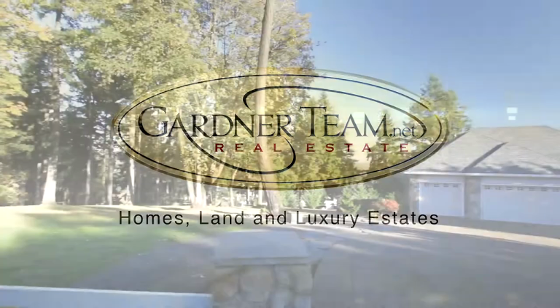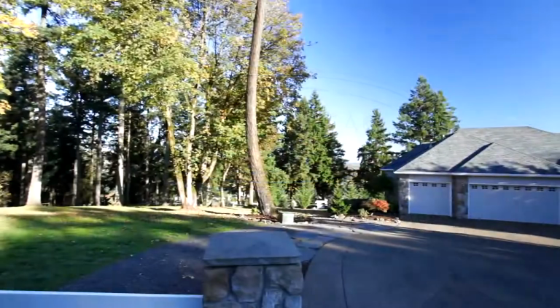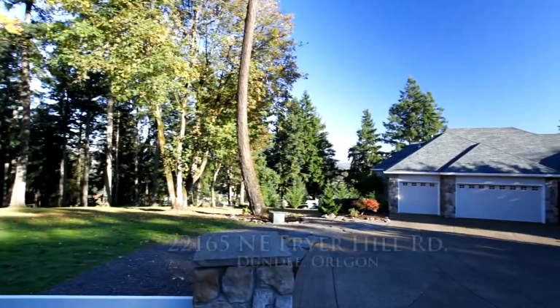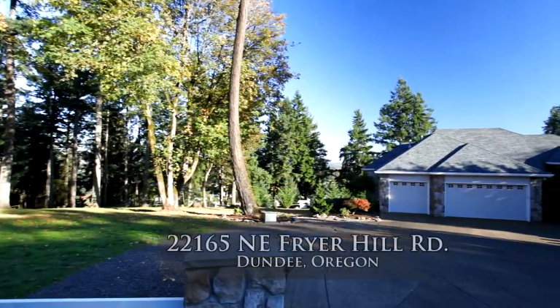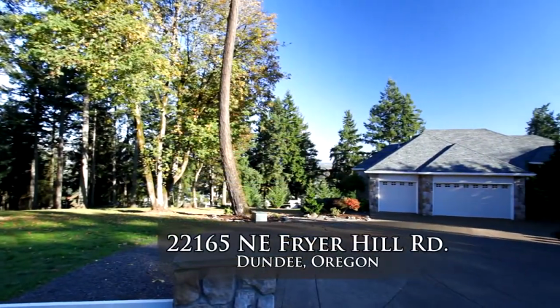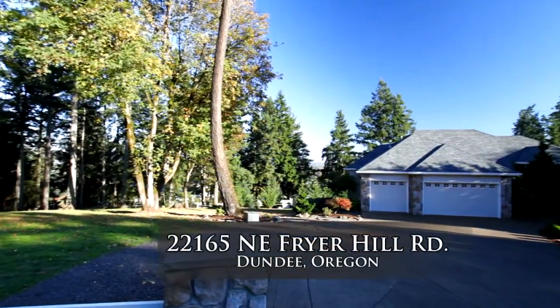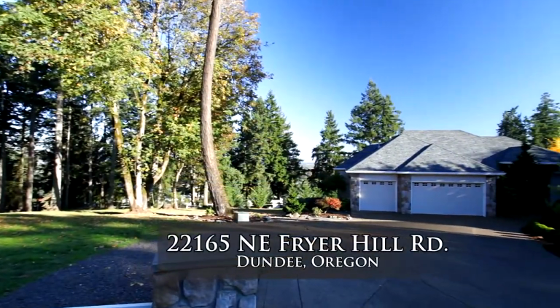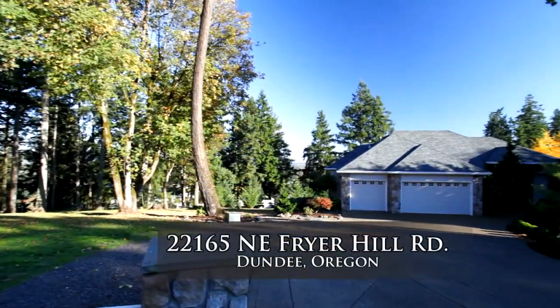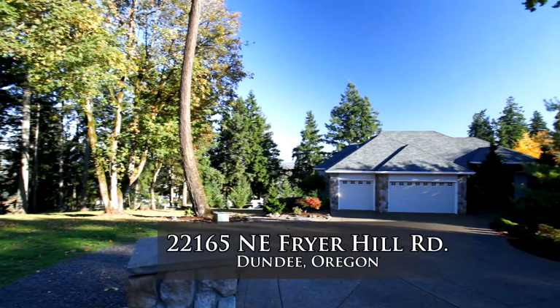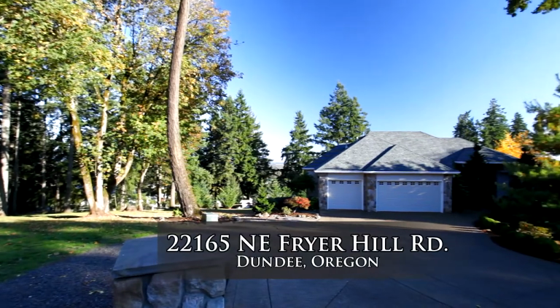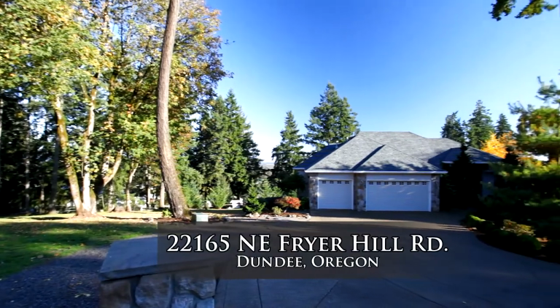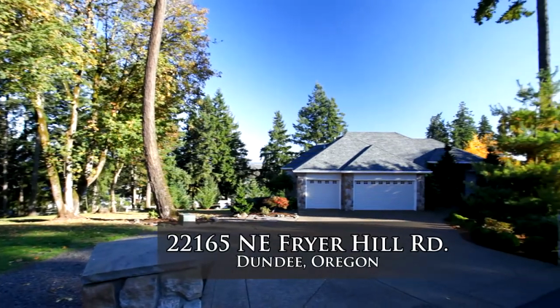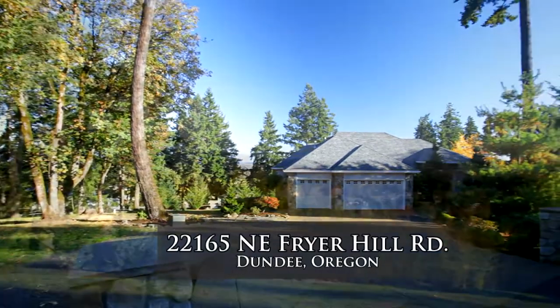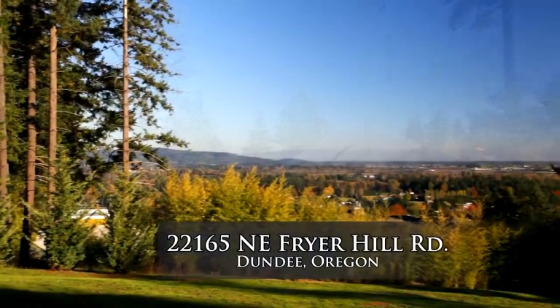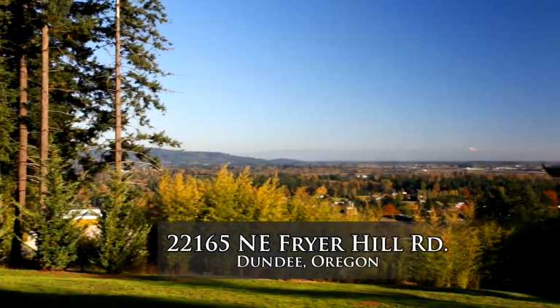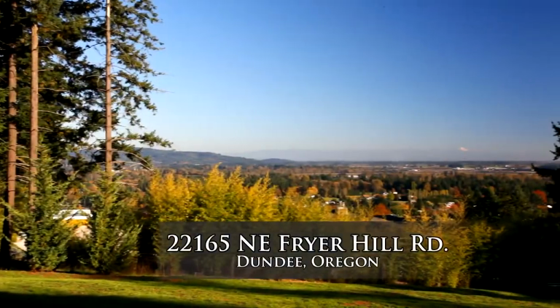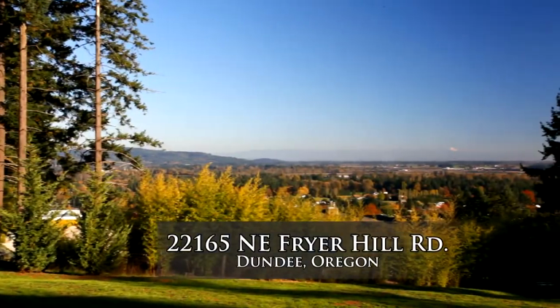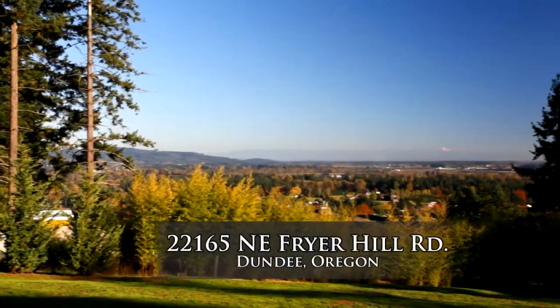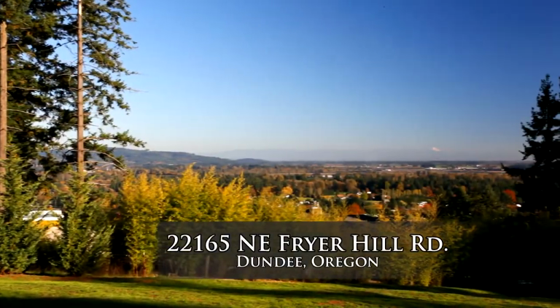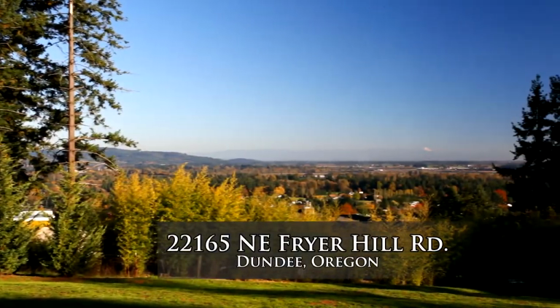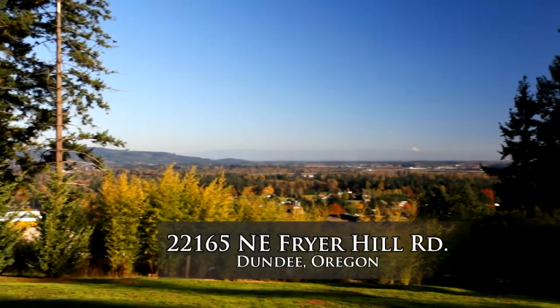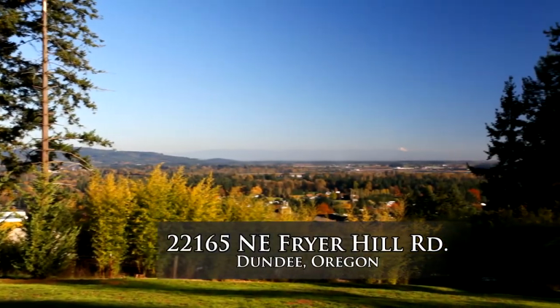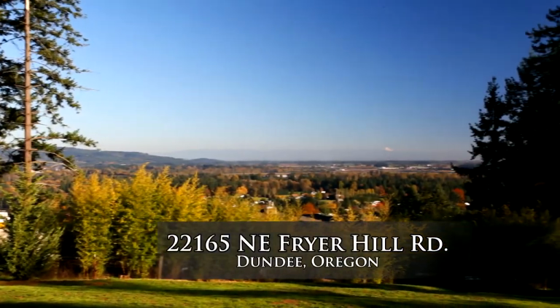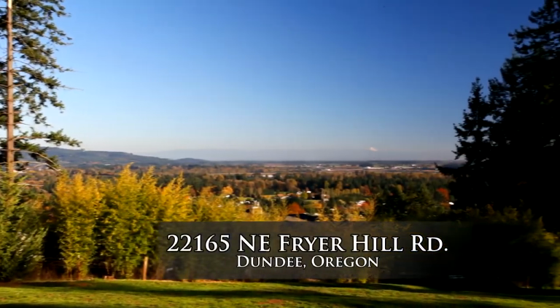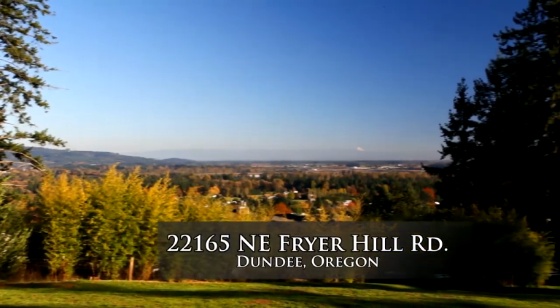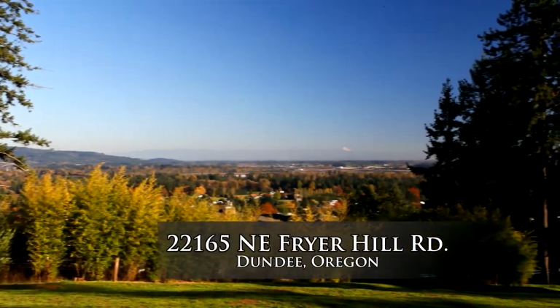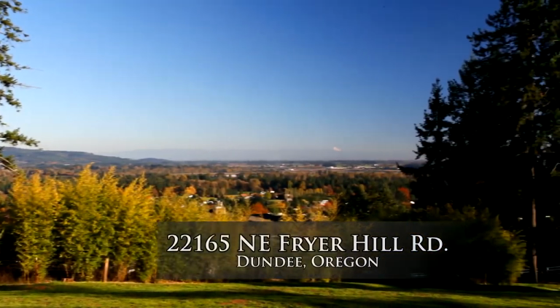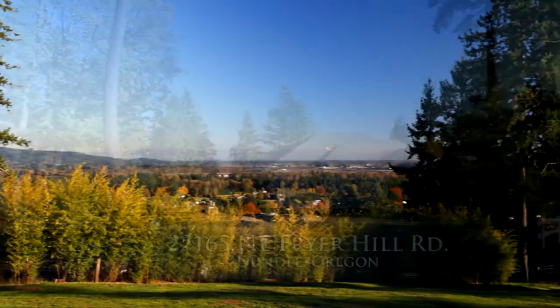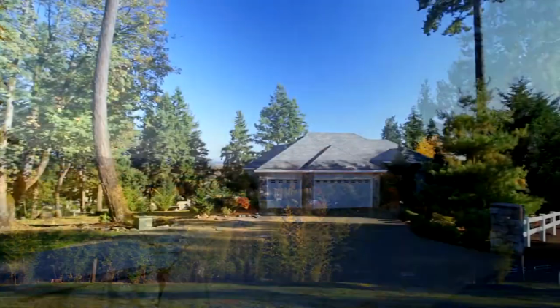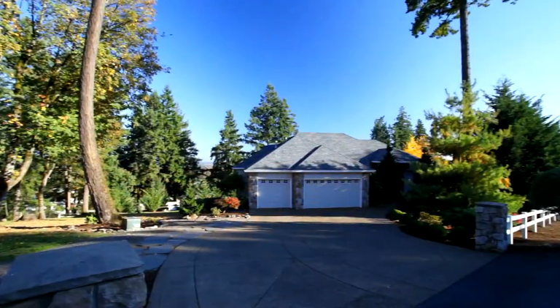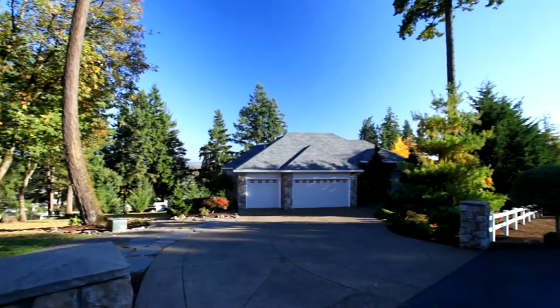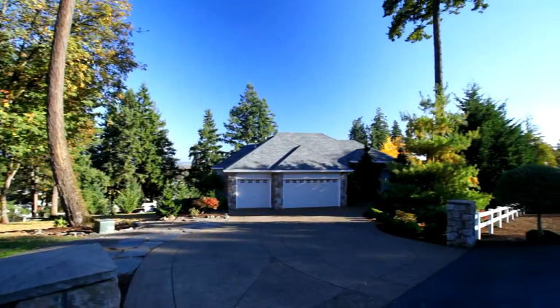Welcome to this beautiful estate with breathtaking views overlooking the heart of wine country in Dundee, Oregon.